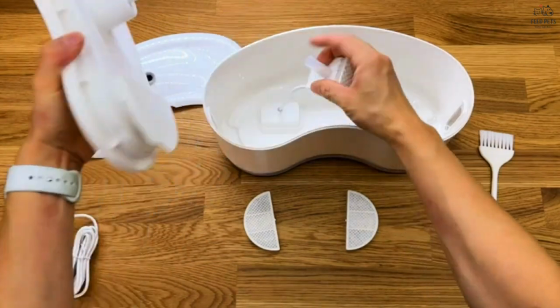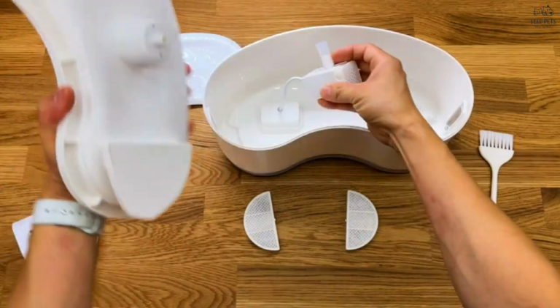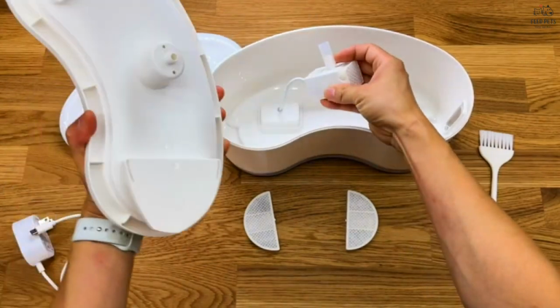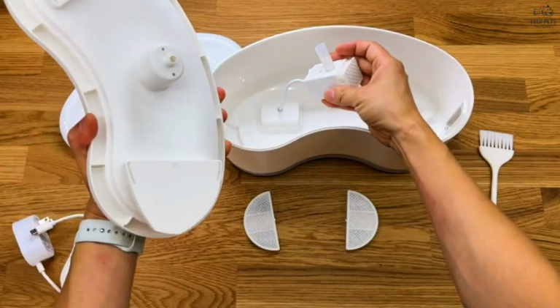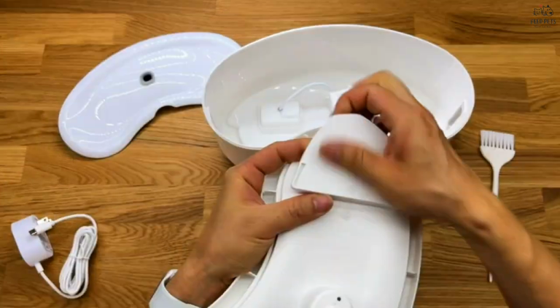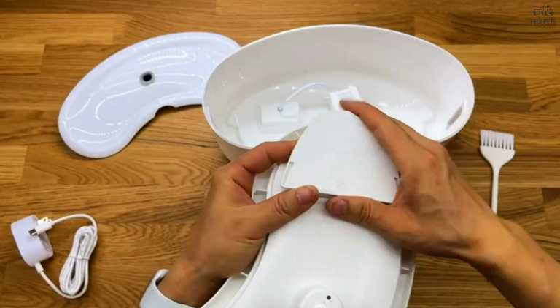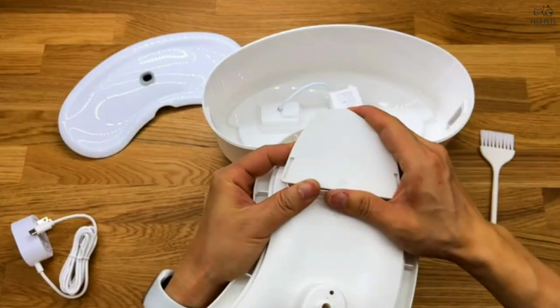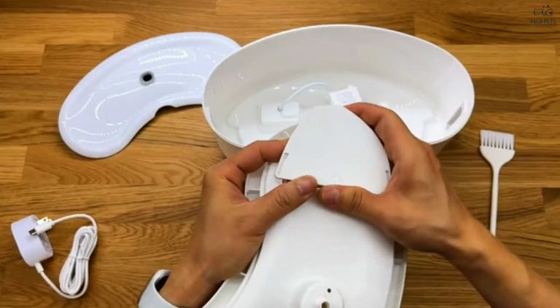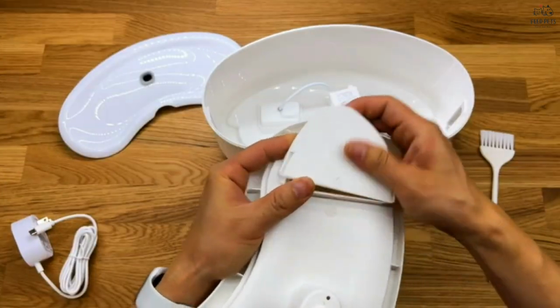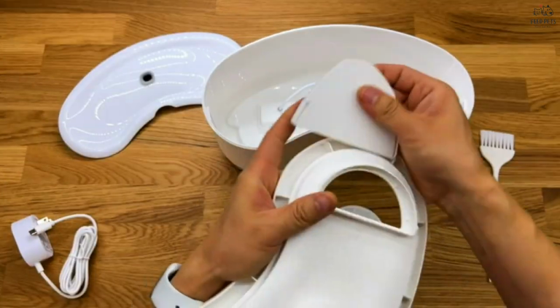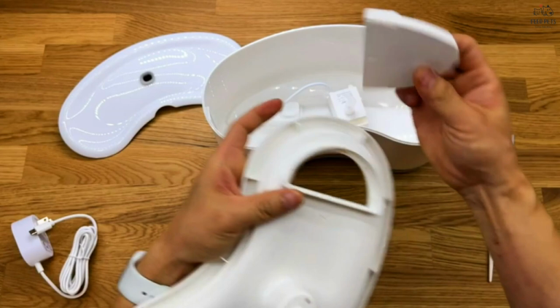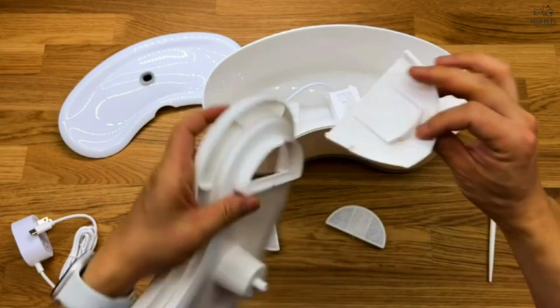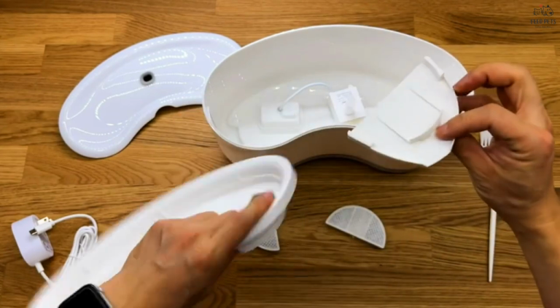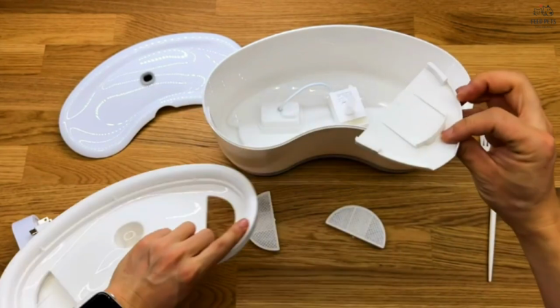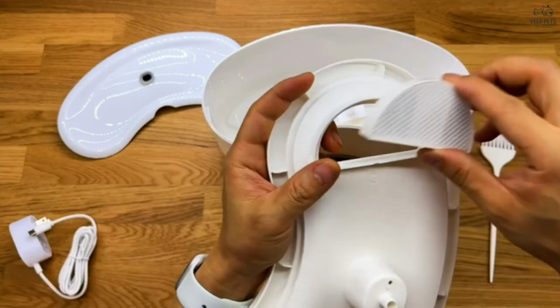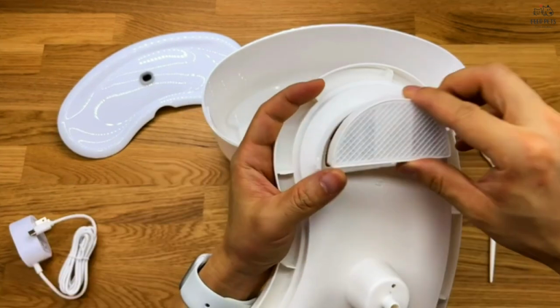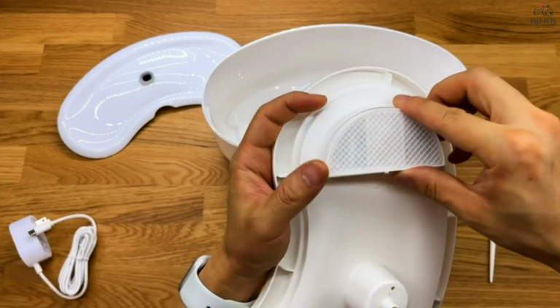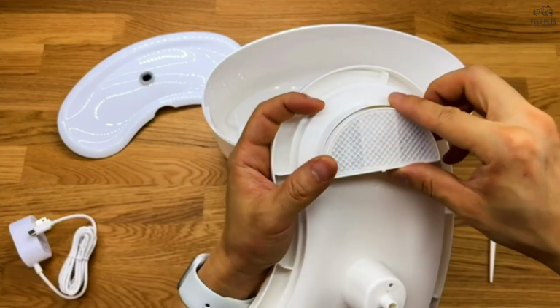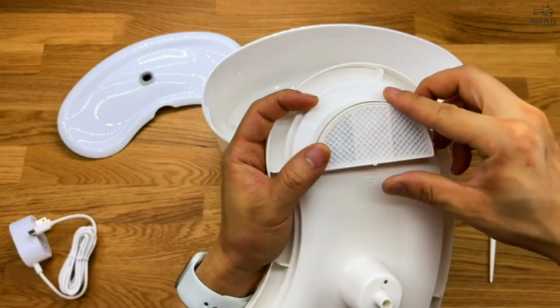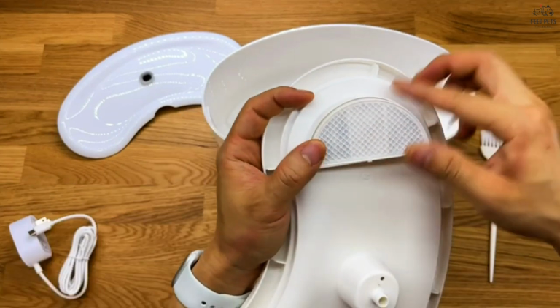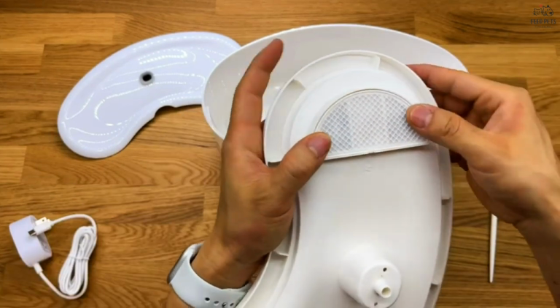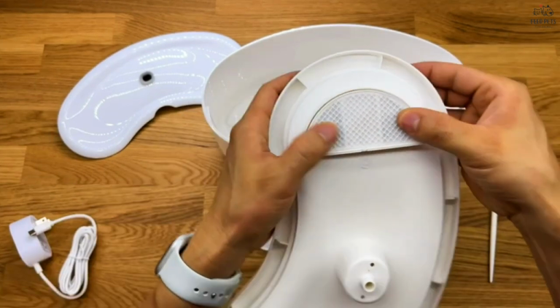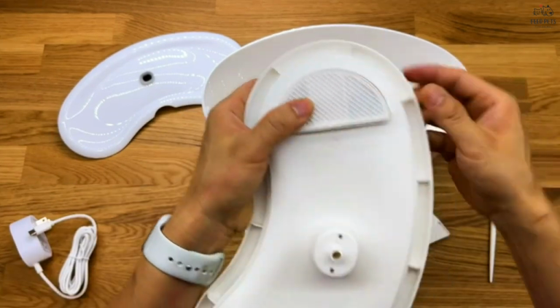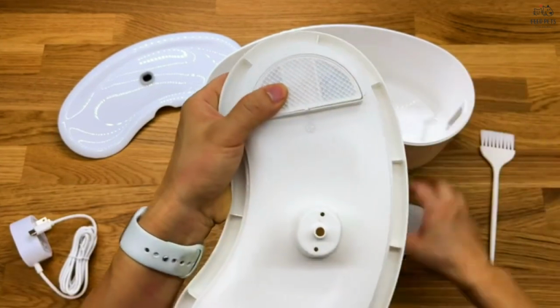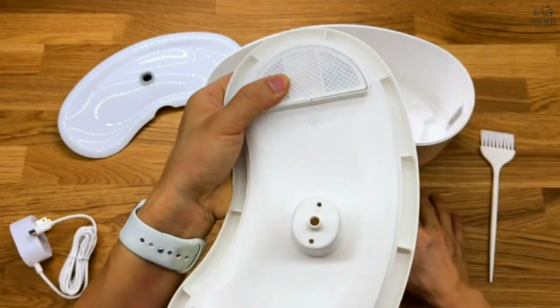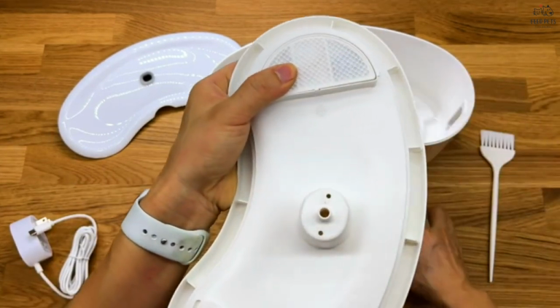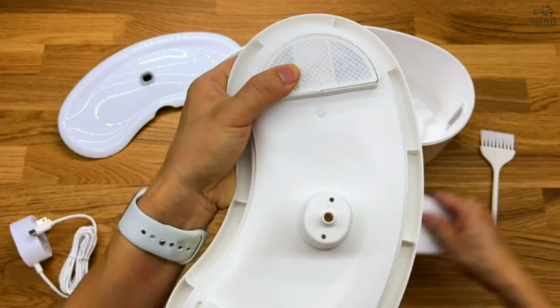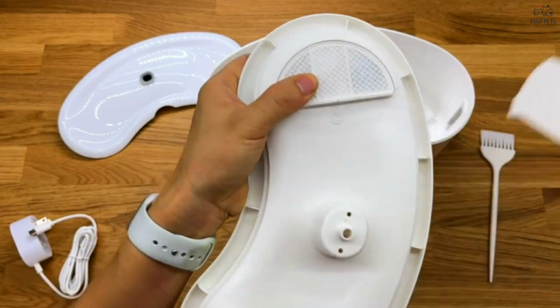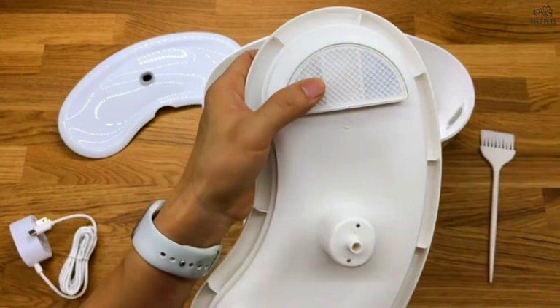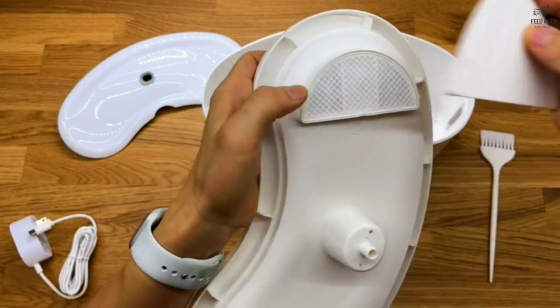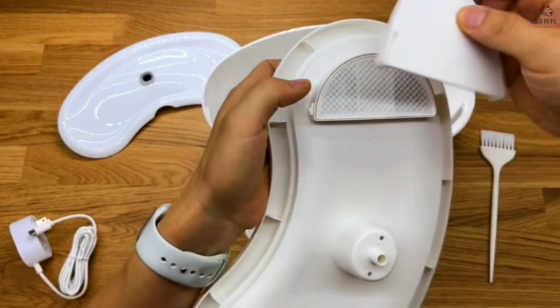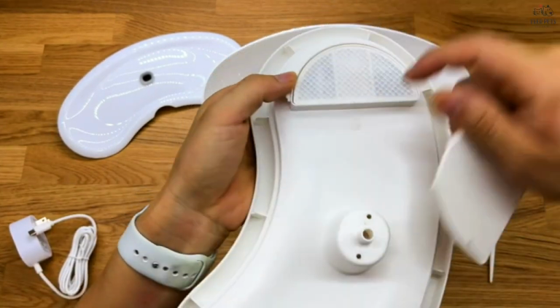Designed for multi-cat households, this fountain has a unique shape that allows for two cats to drink at the same time.